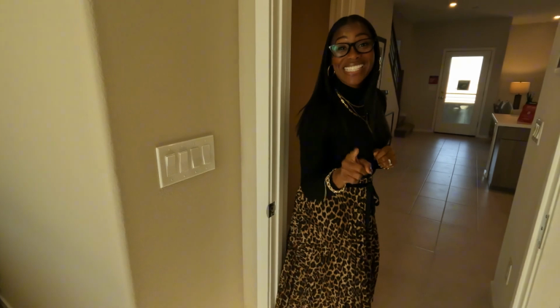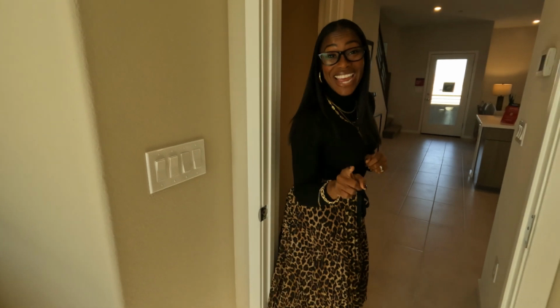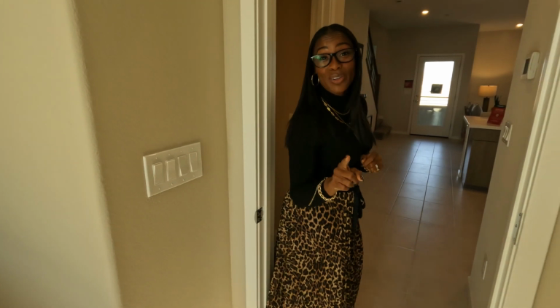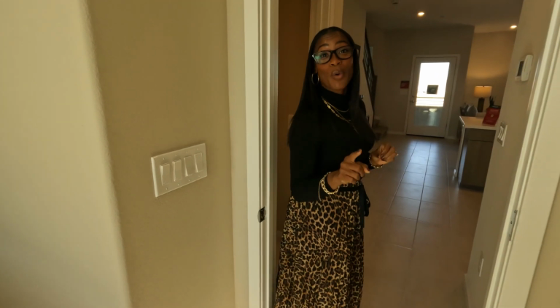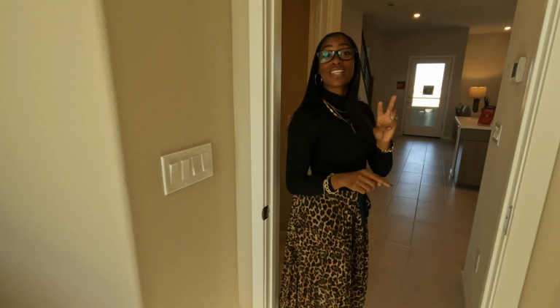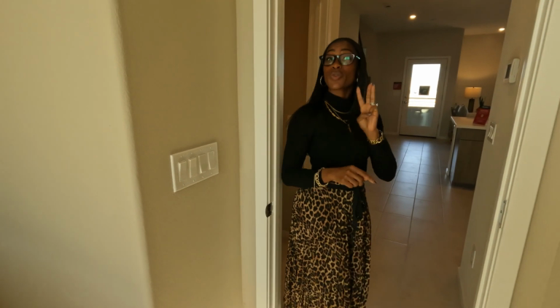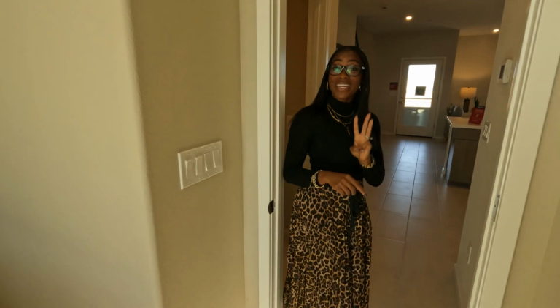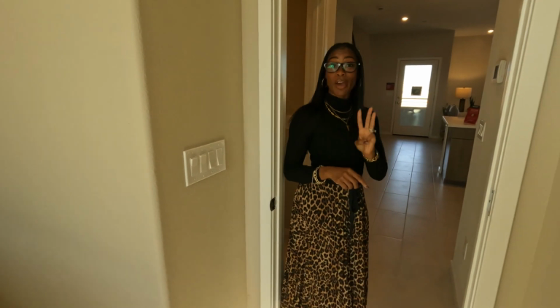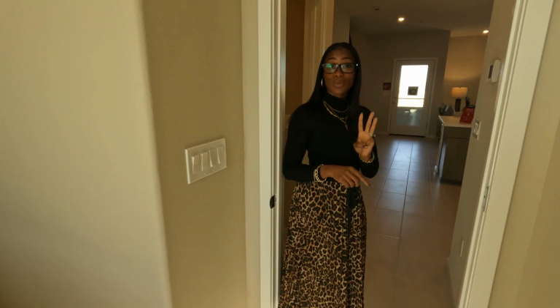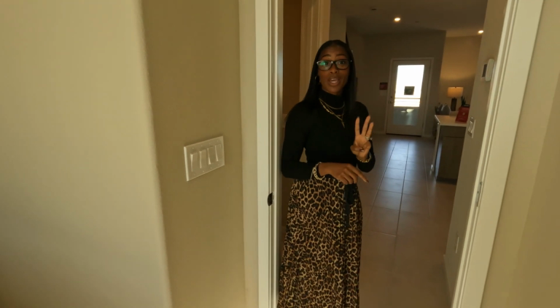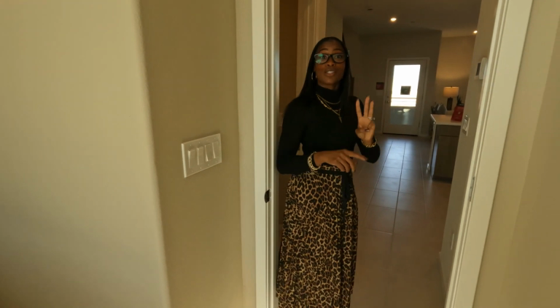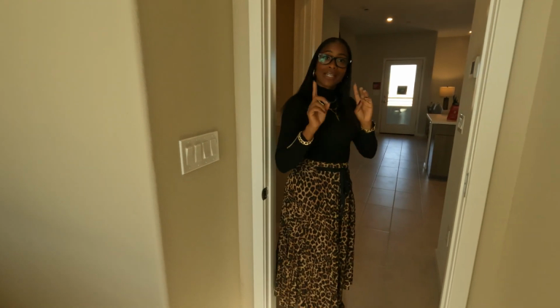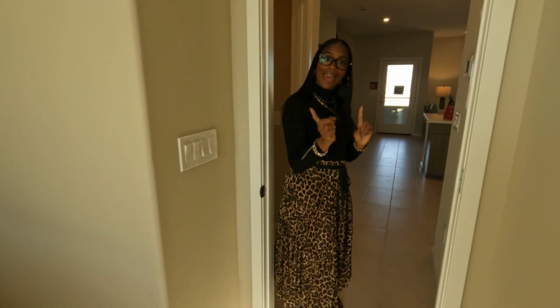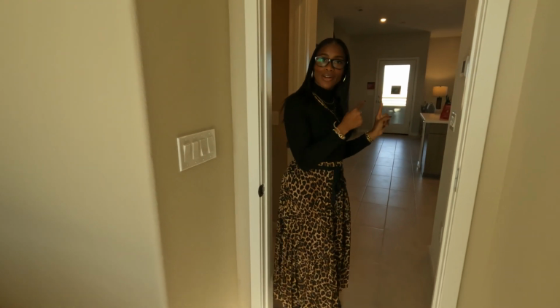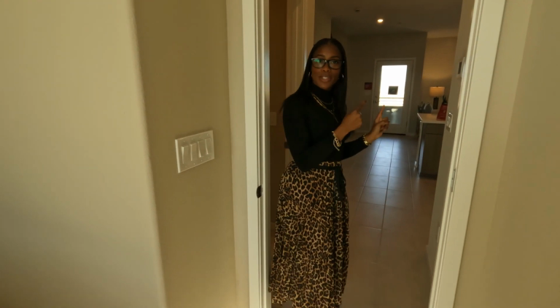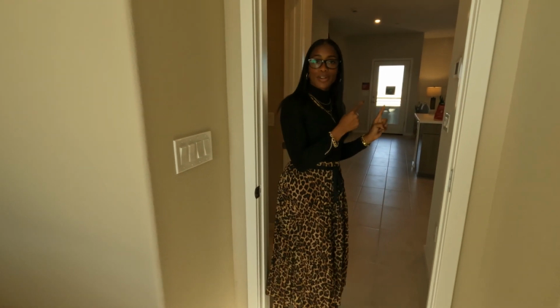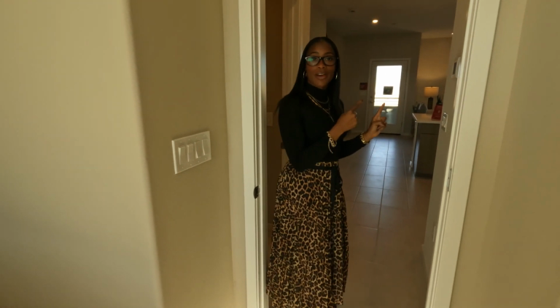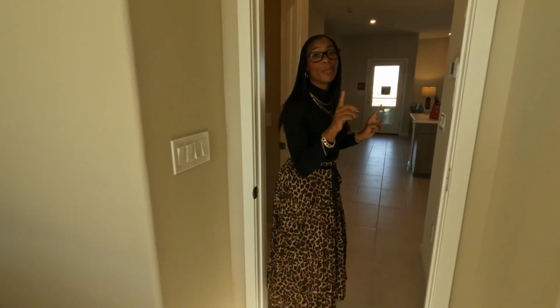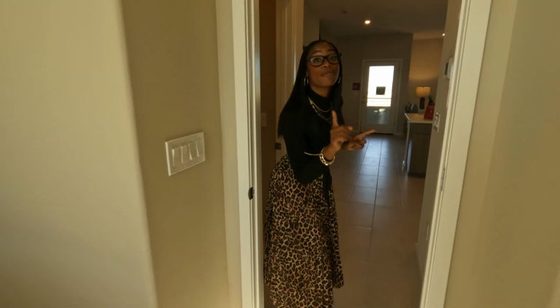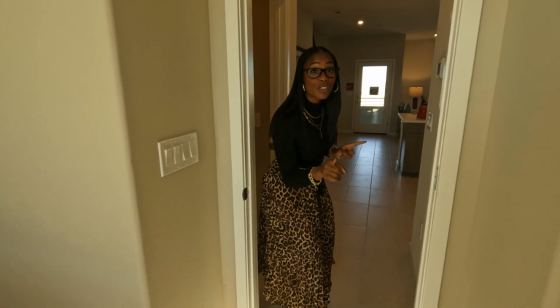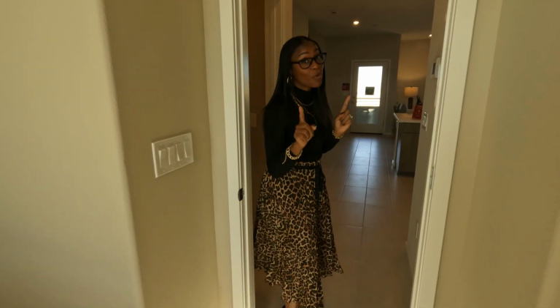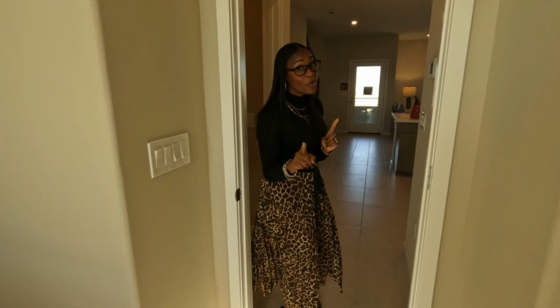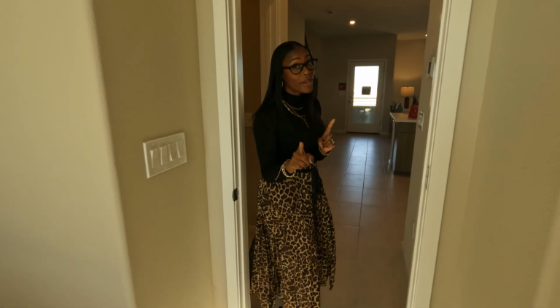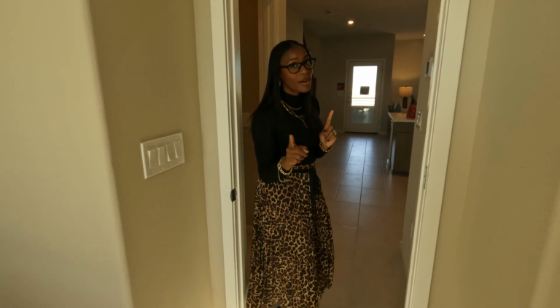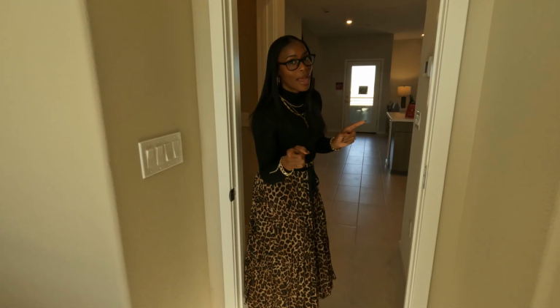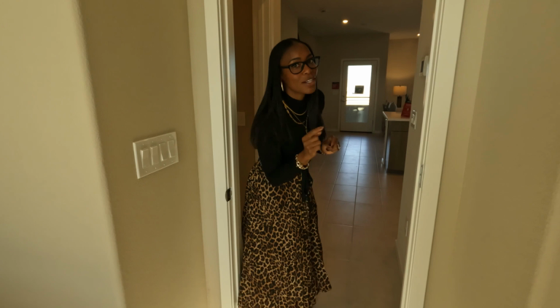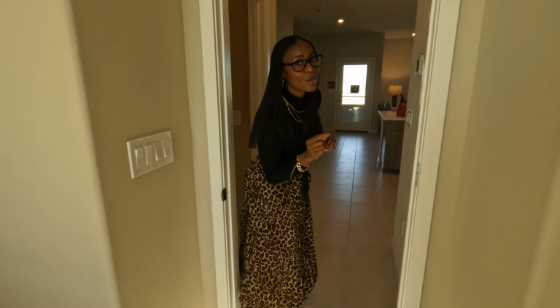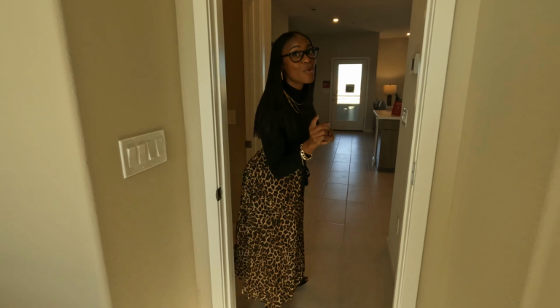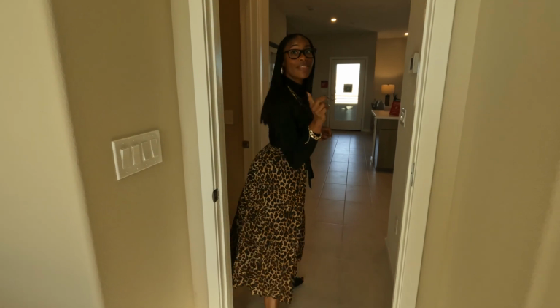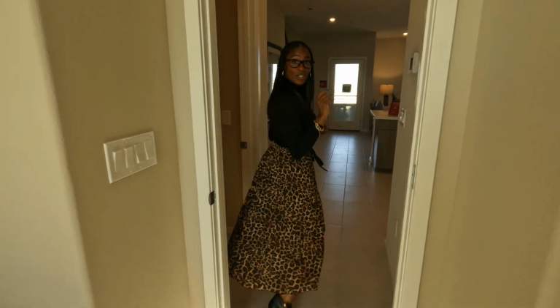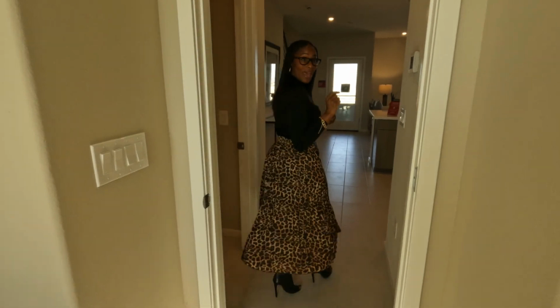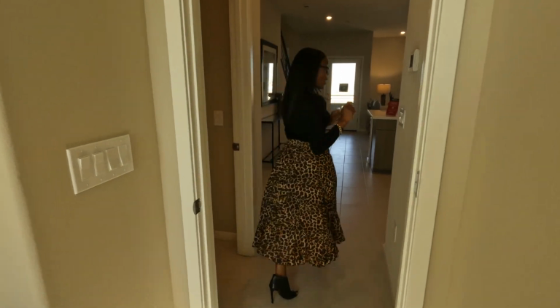This townhome has three levels. Let's head up to the third level, but first I have to show you the first patio.